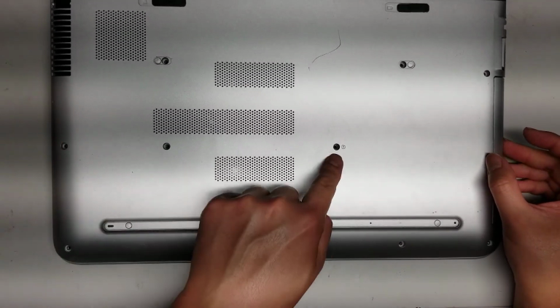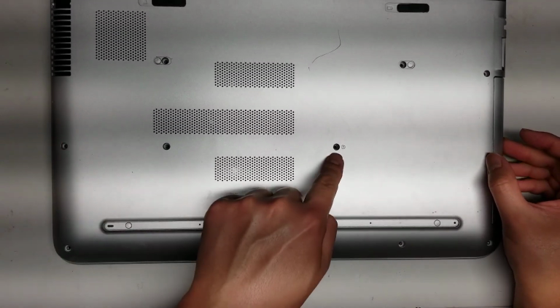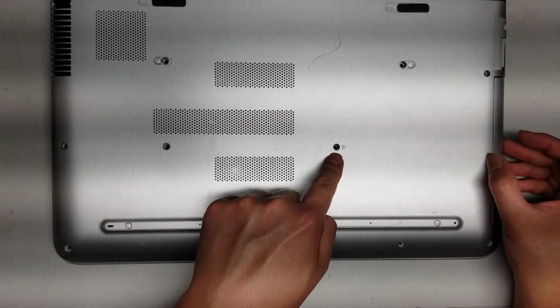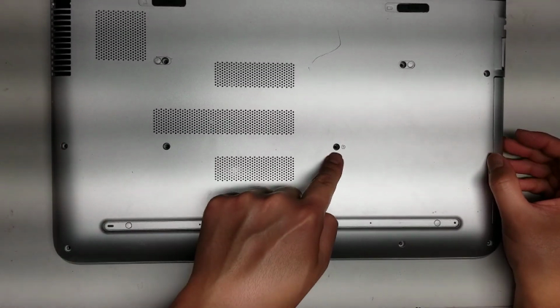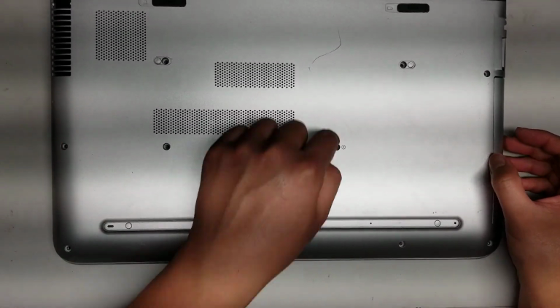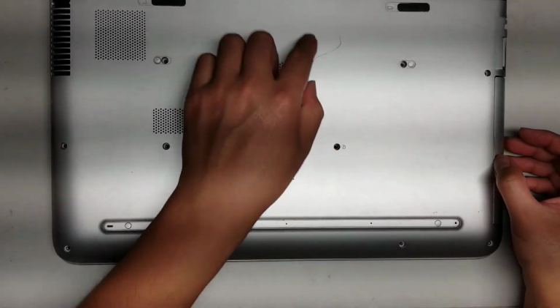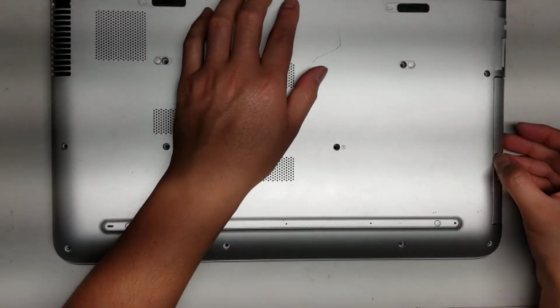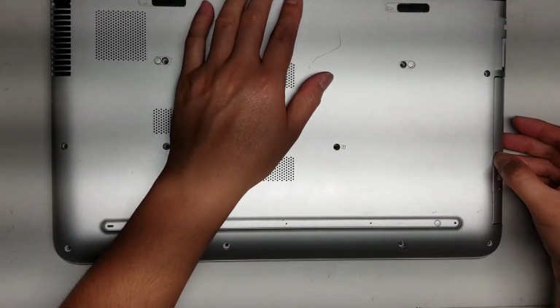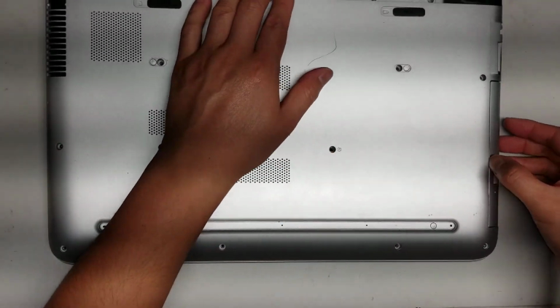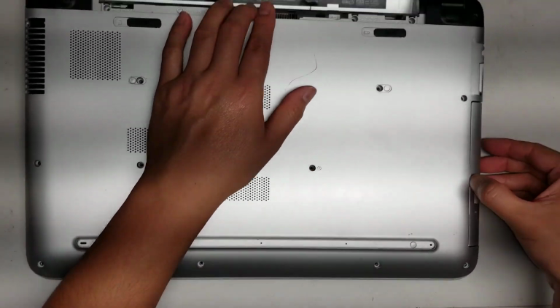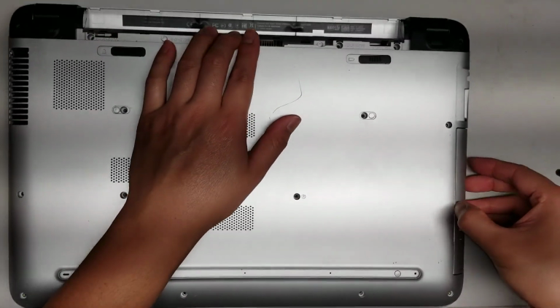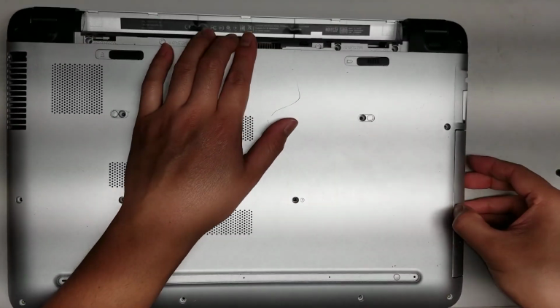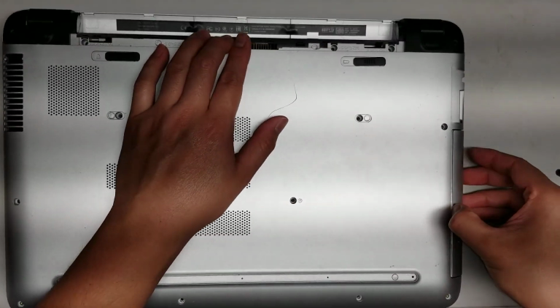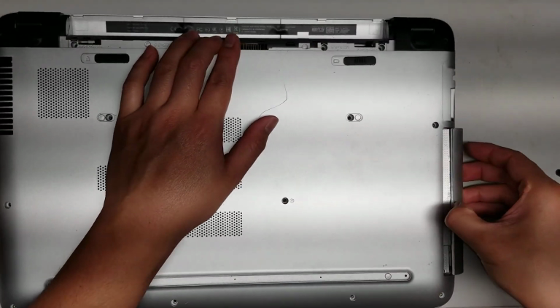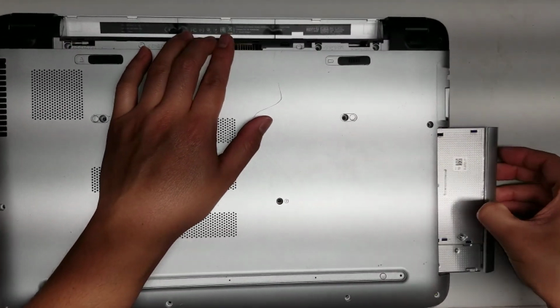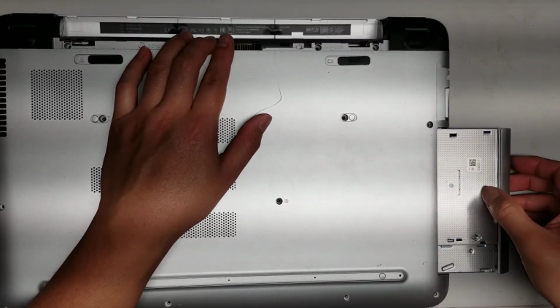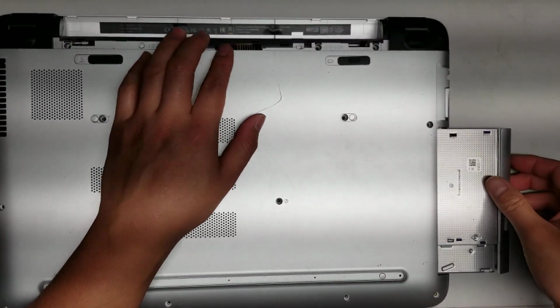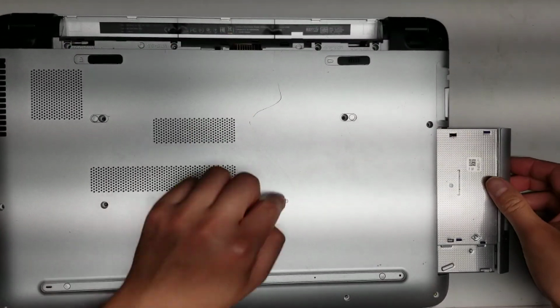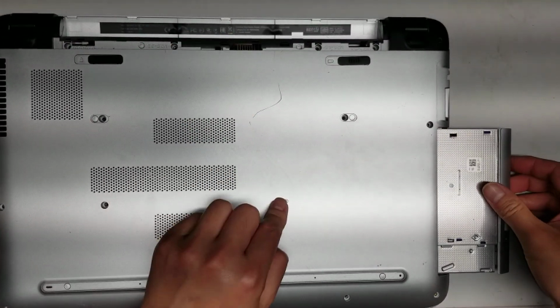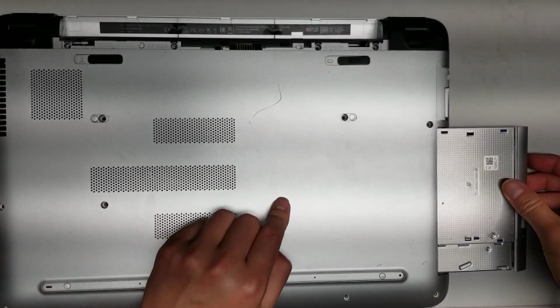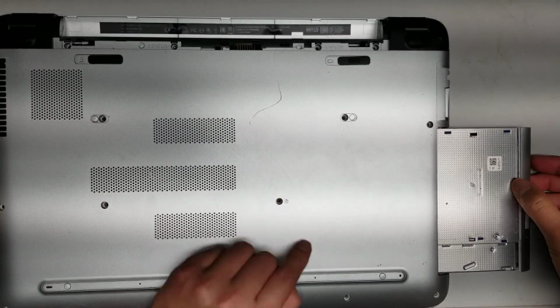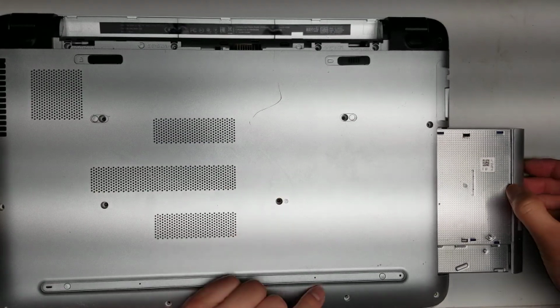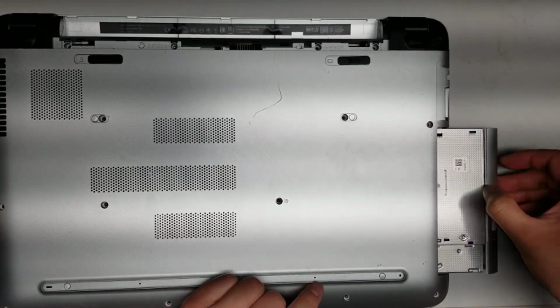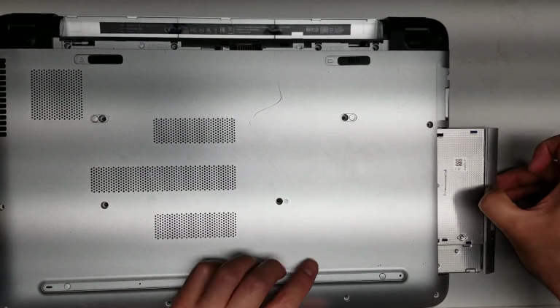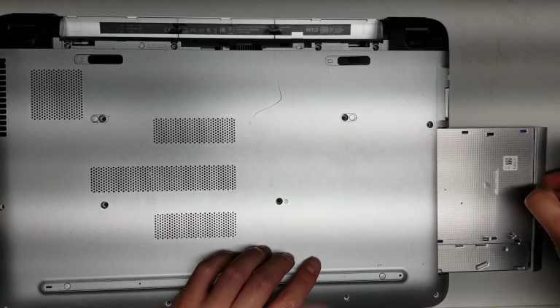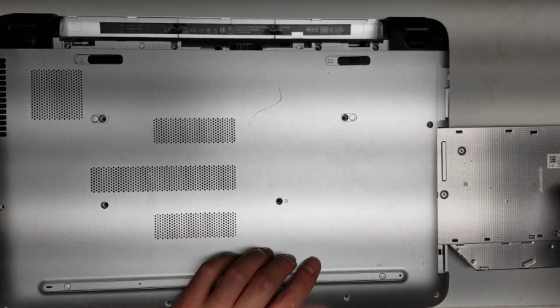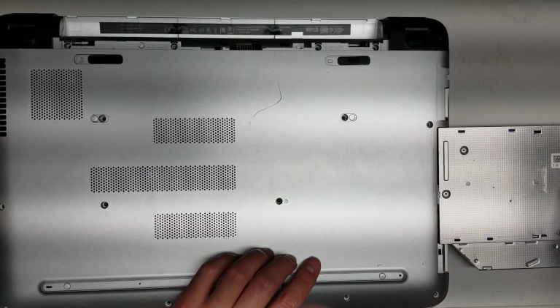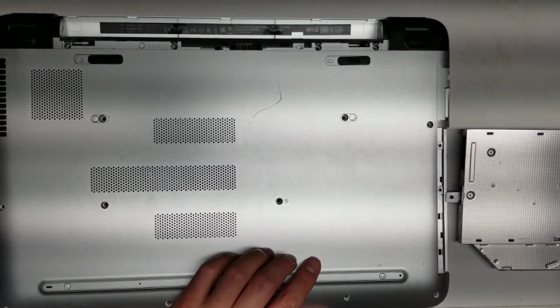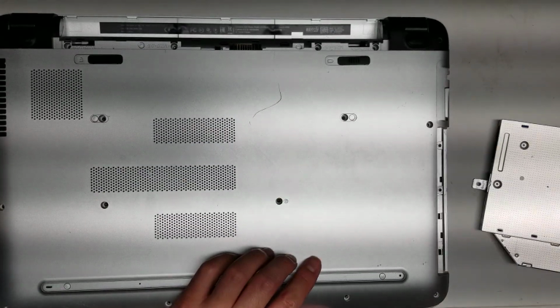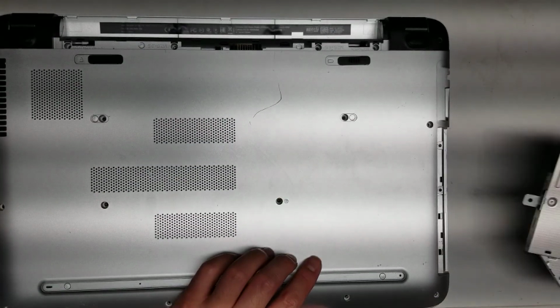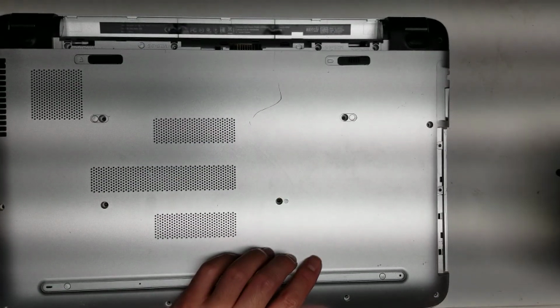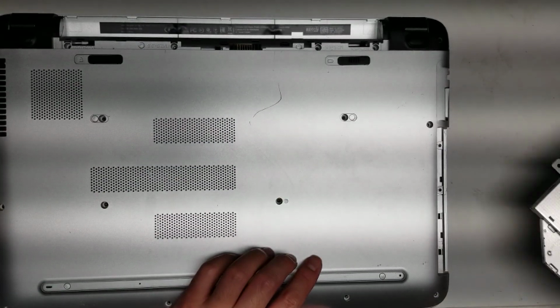This screw holds in the CD drive. Once you remove that, you can pull the CD drive out just like that.